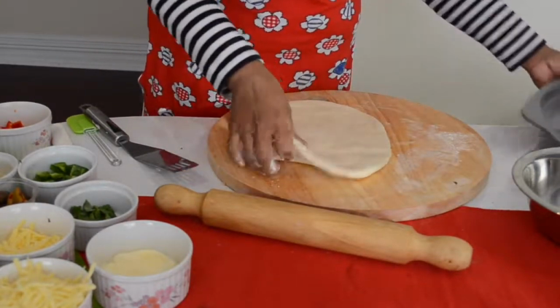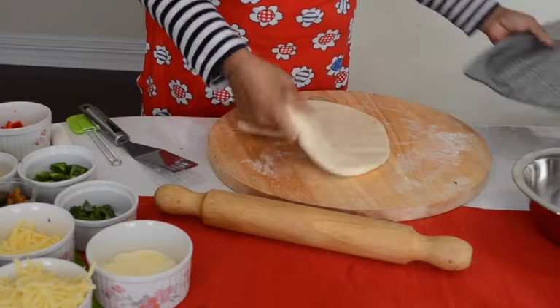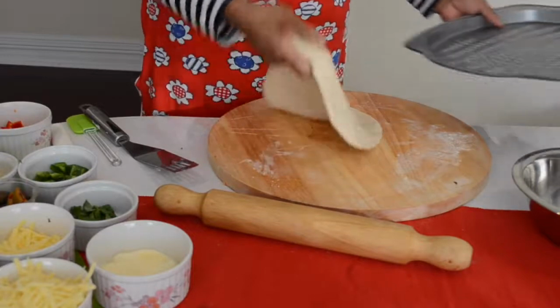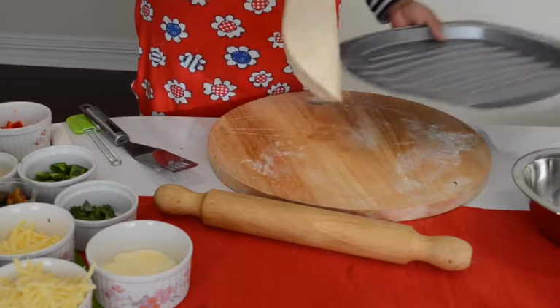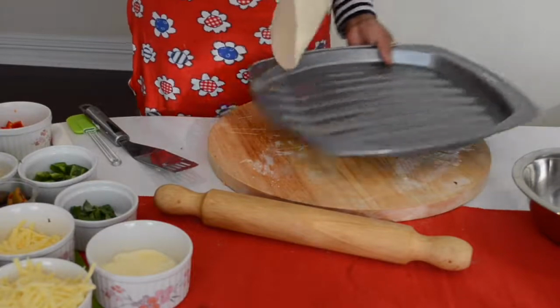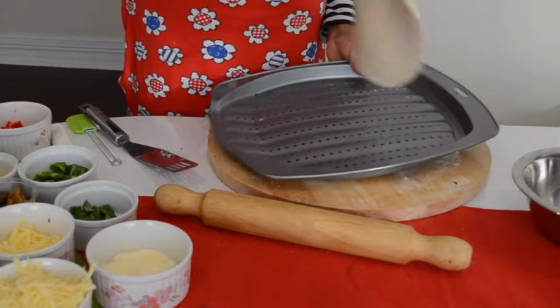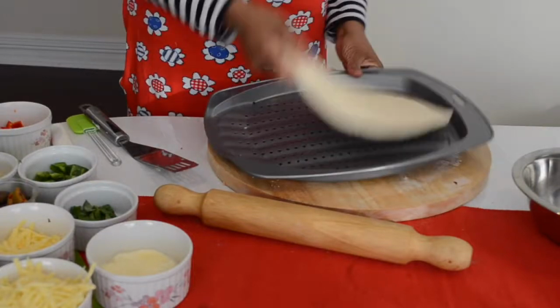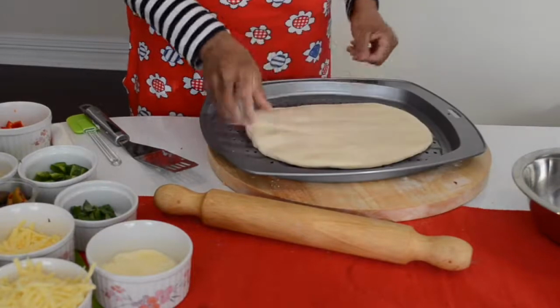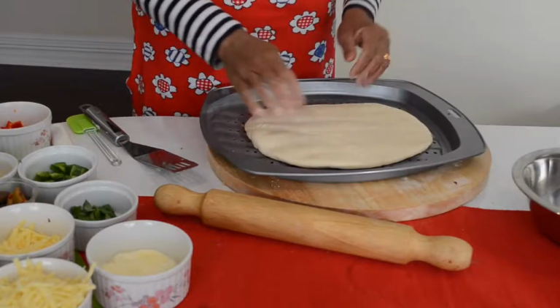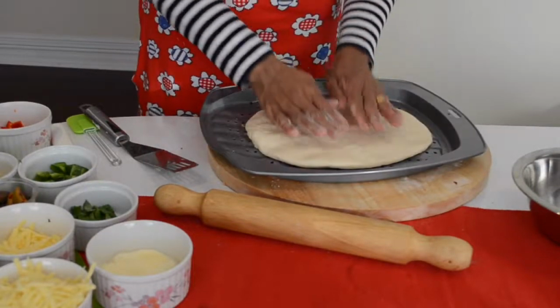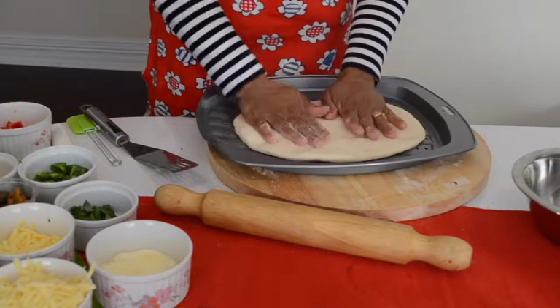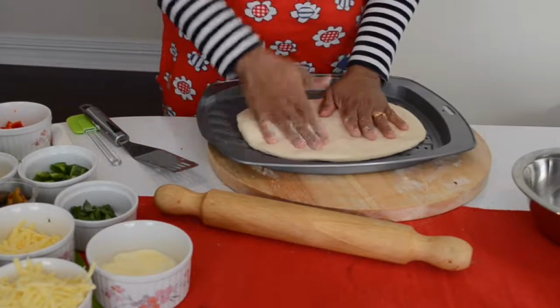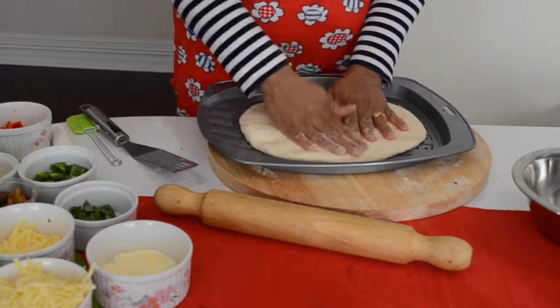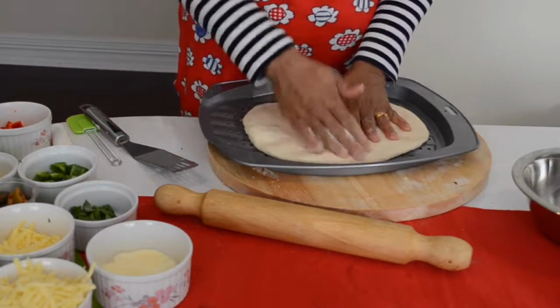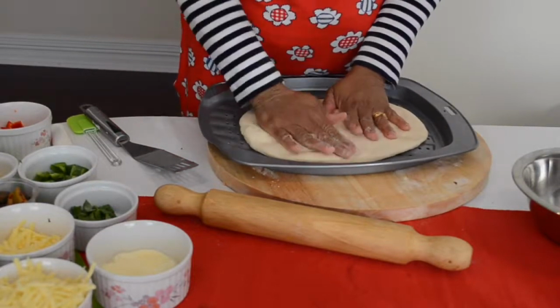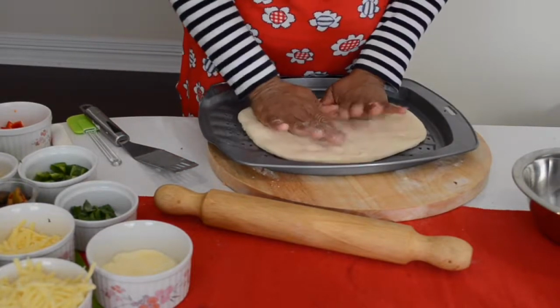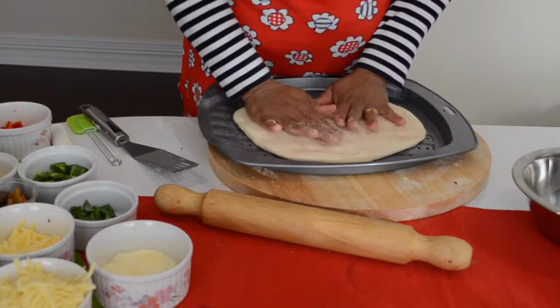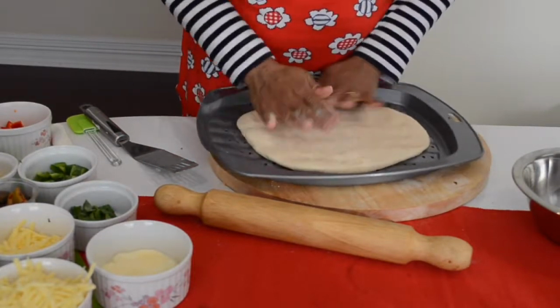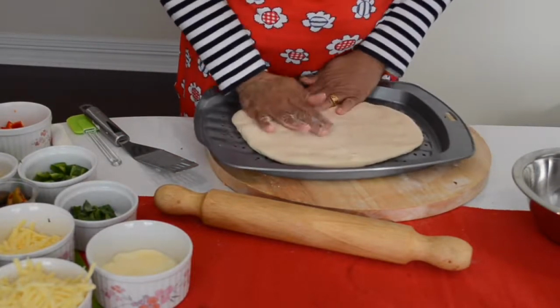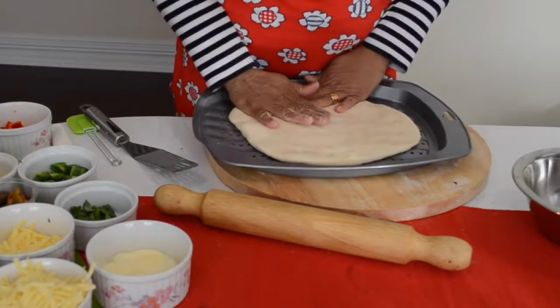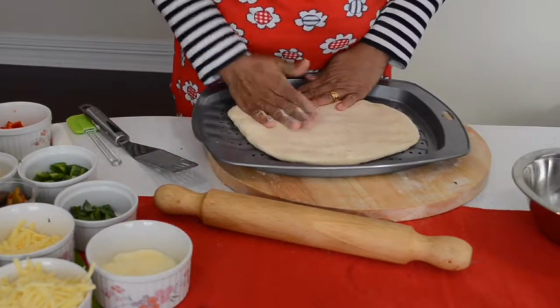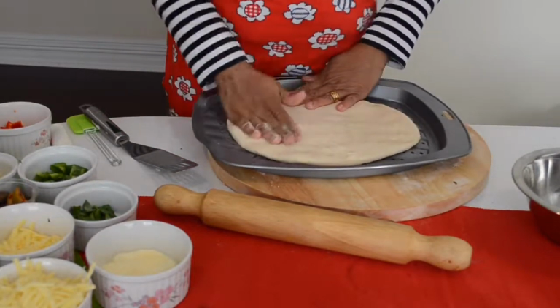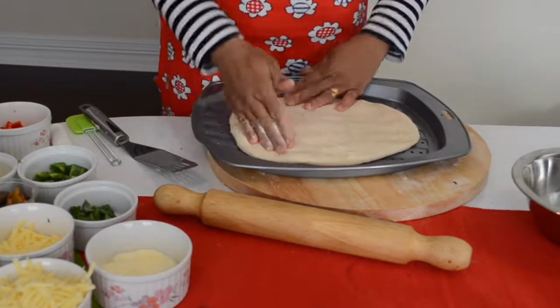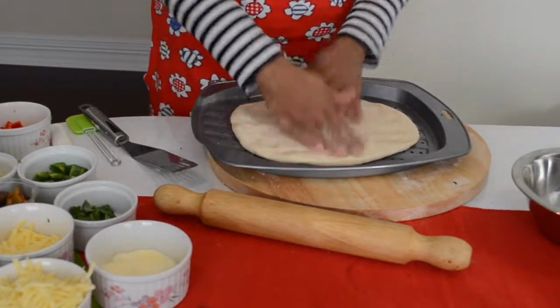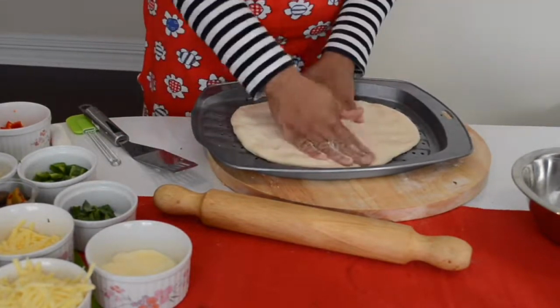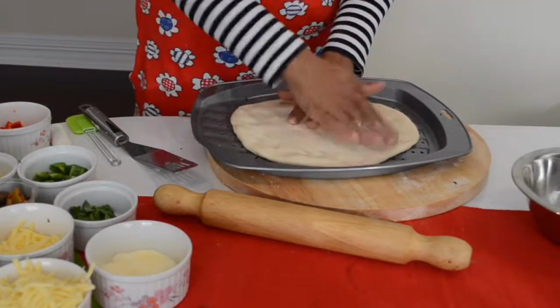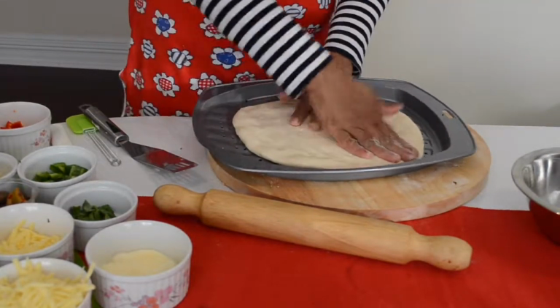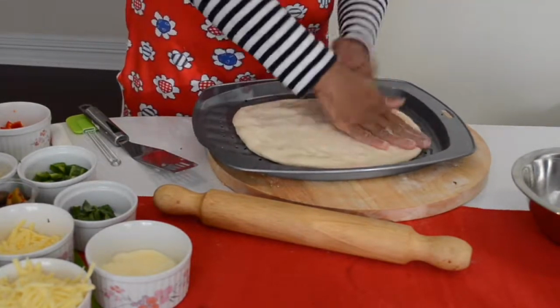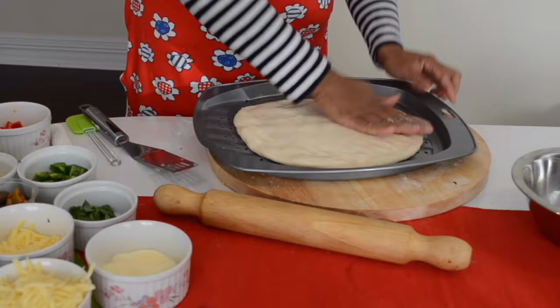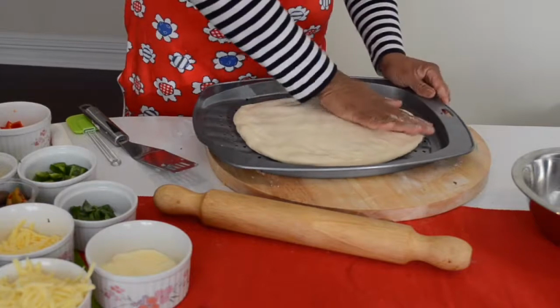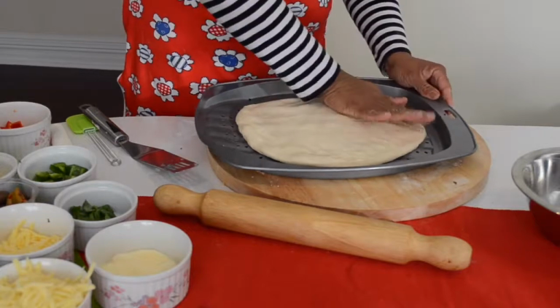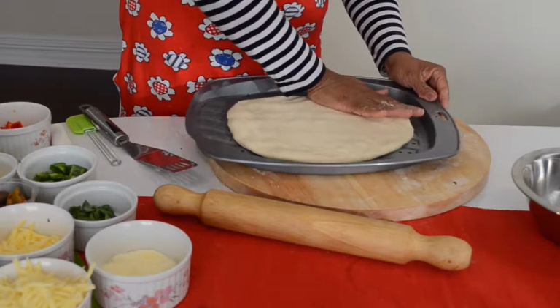Using this tray — grease your tray before you use it.